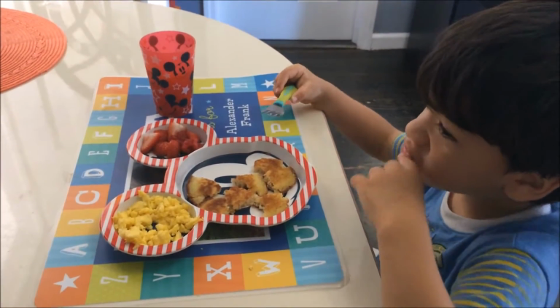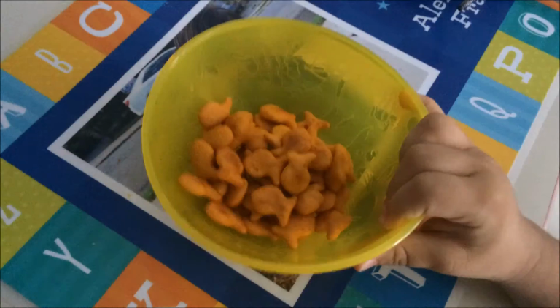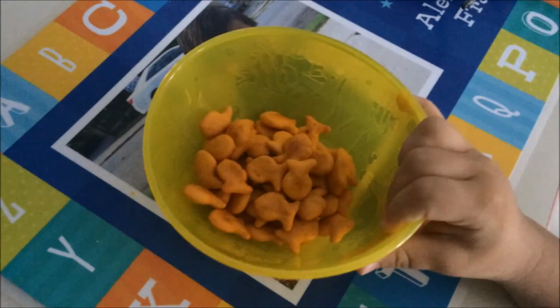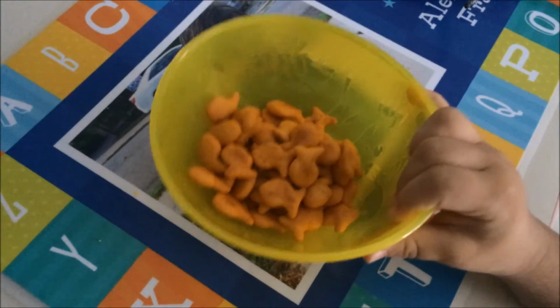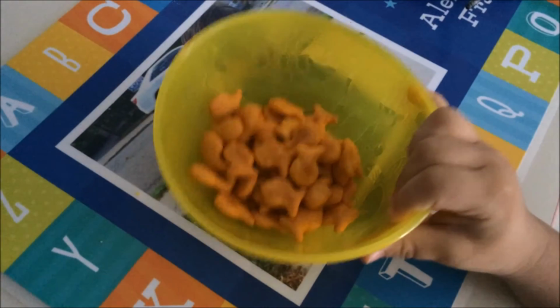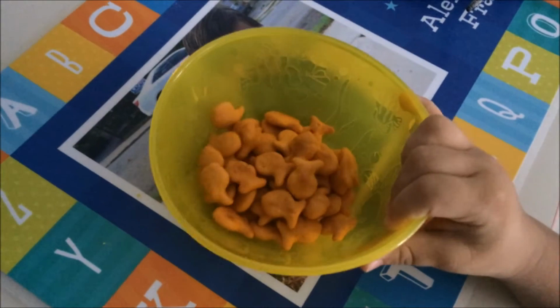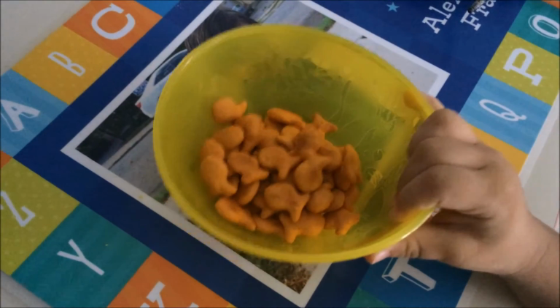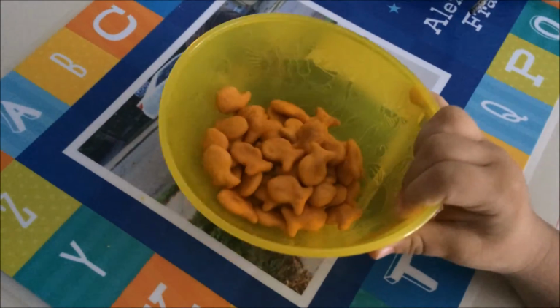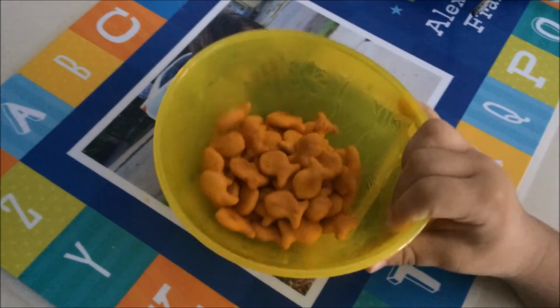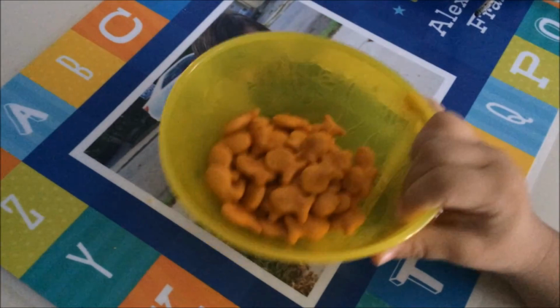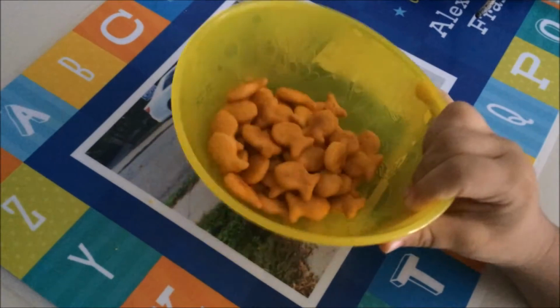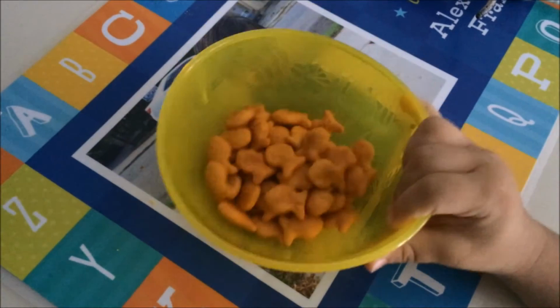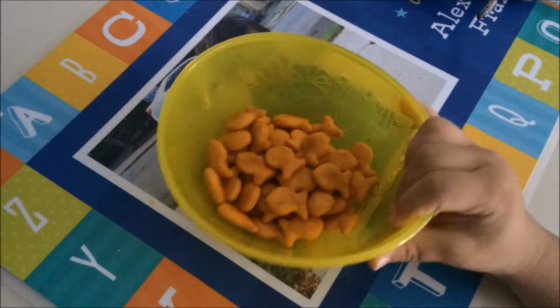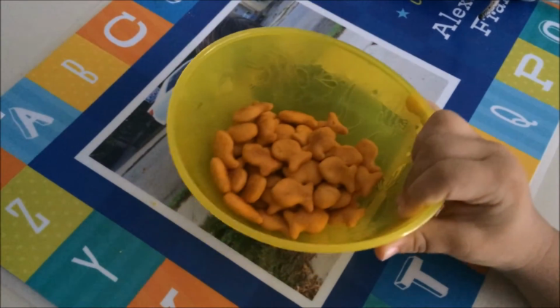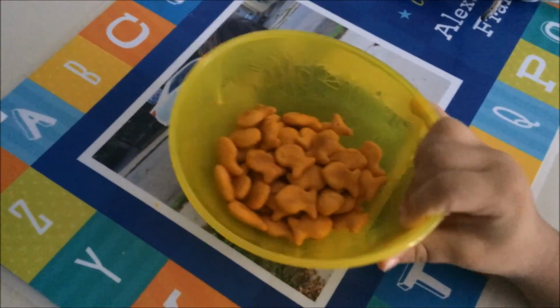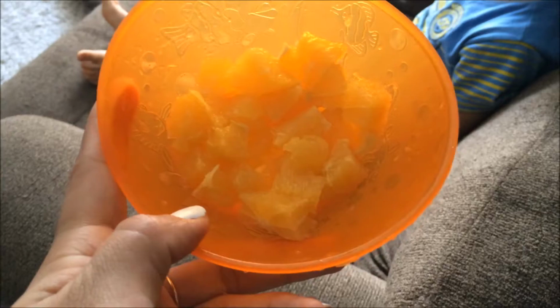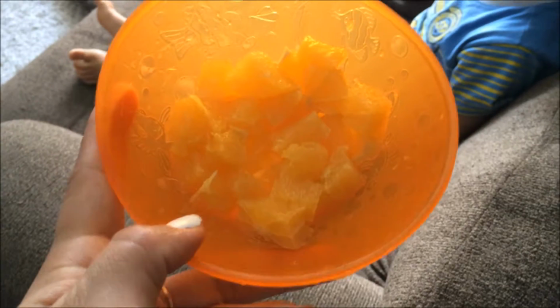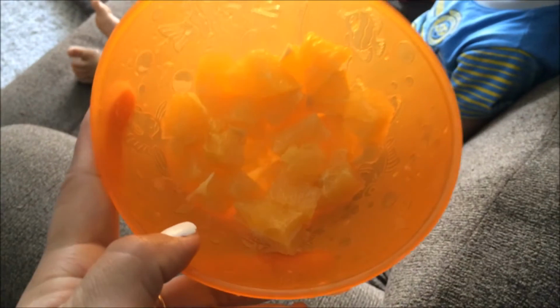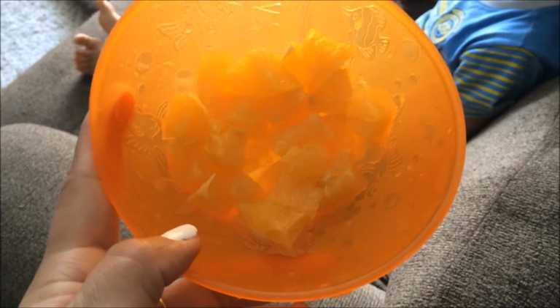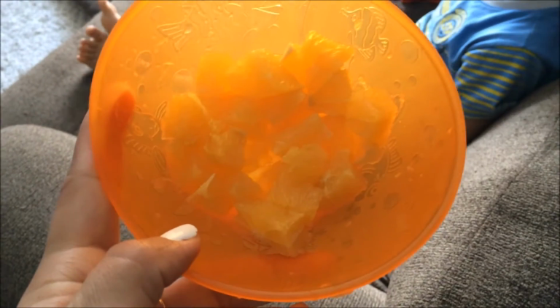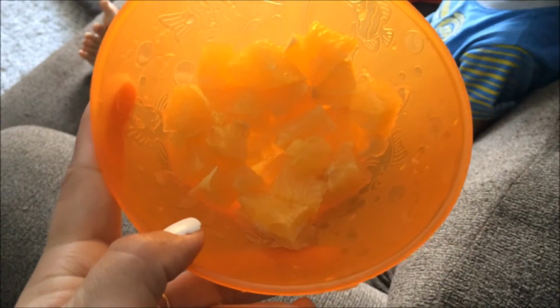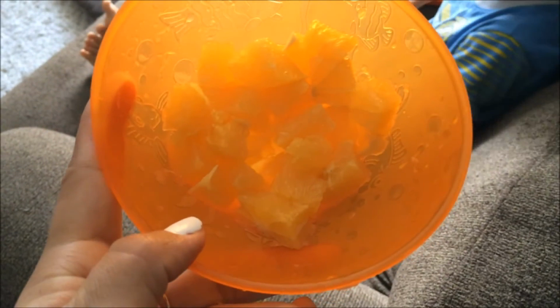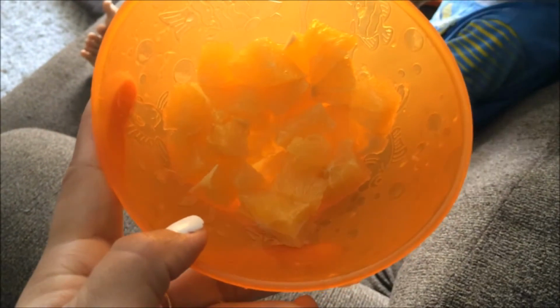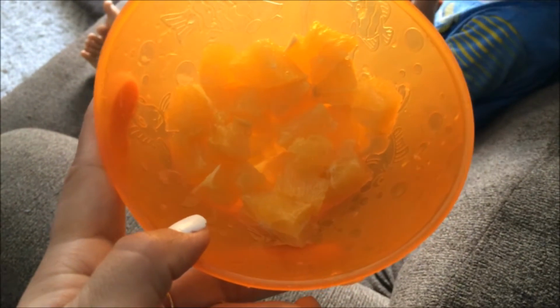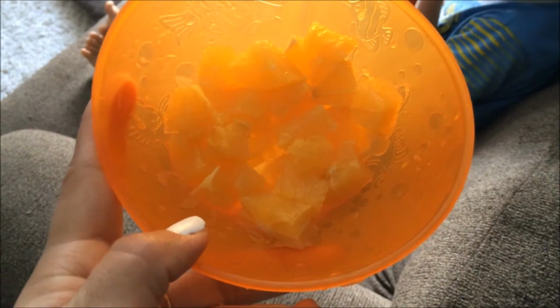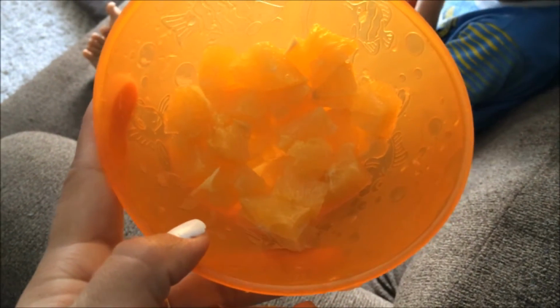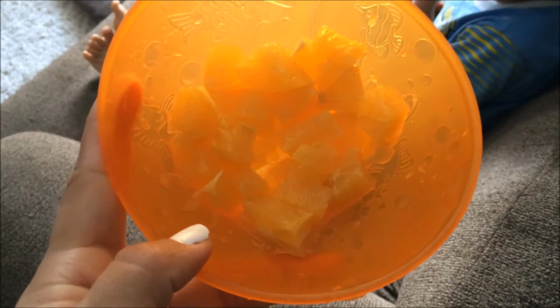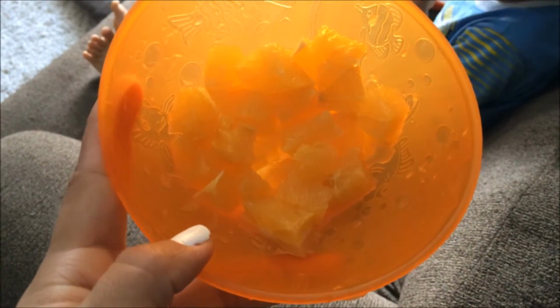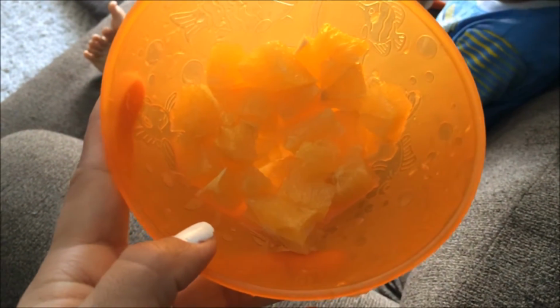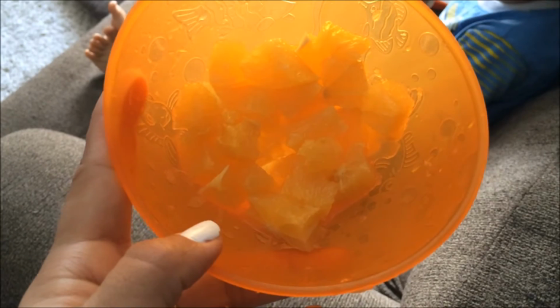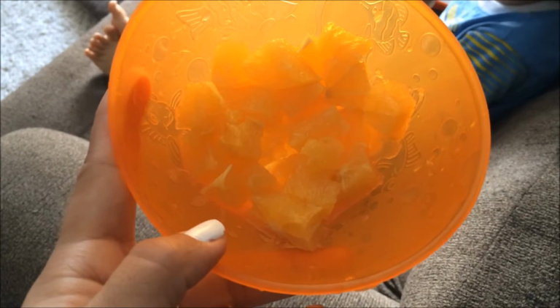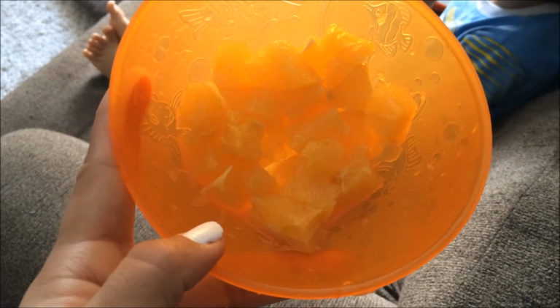As a snack I'm giving Alex some goldfish. And for another snack we're going to give Alex some oranges.